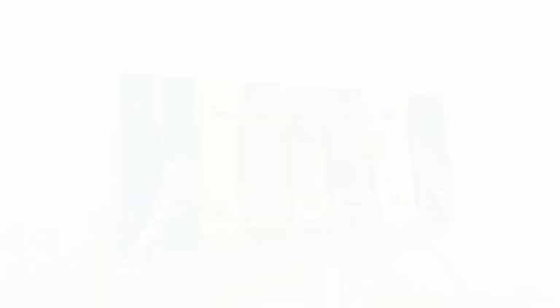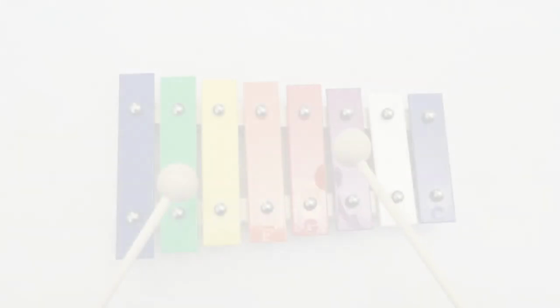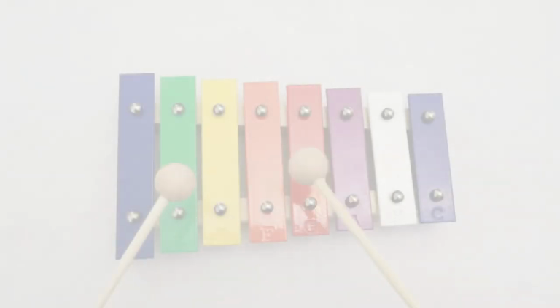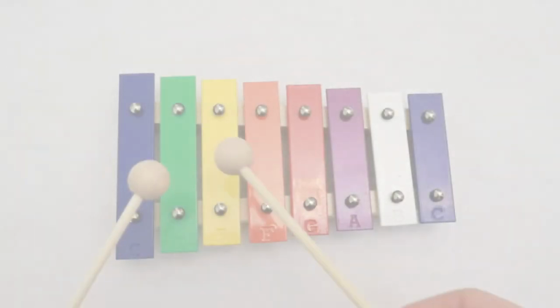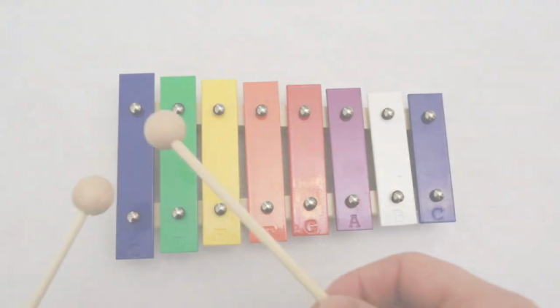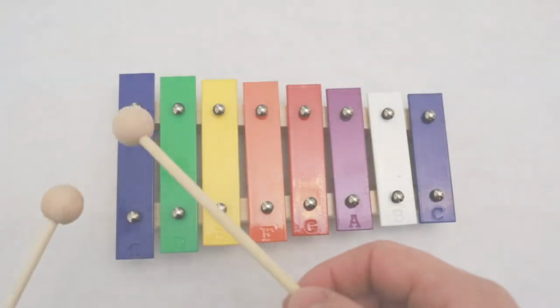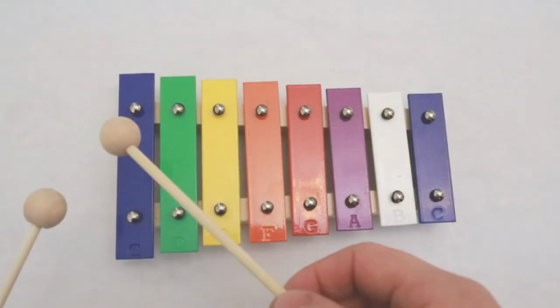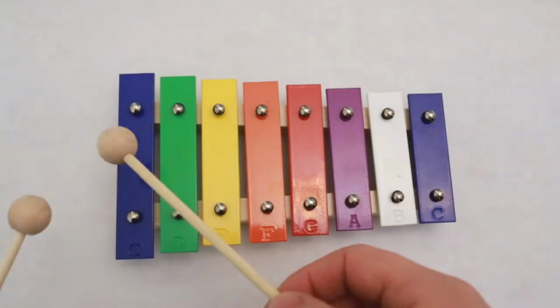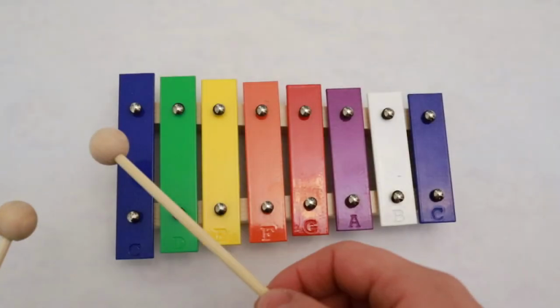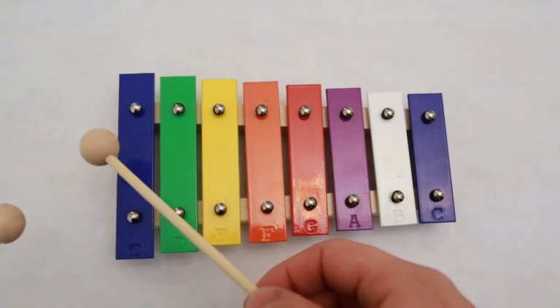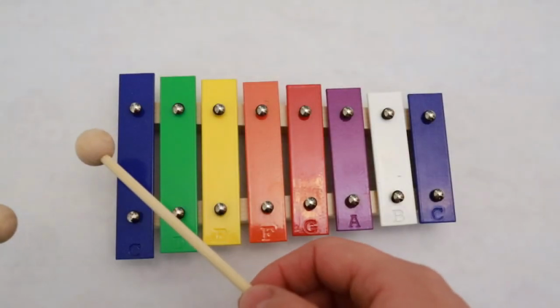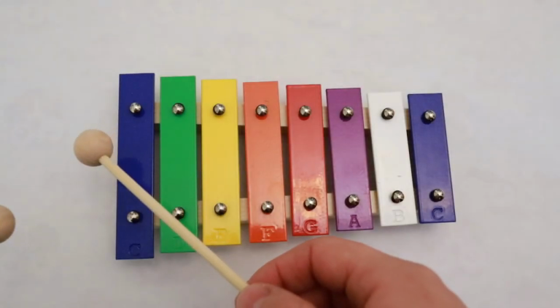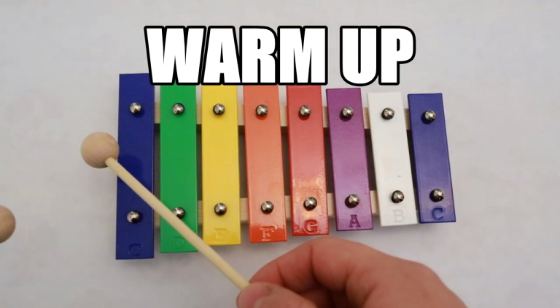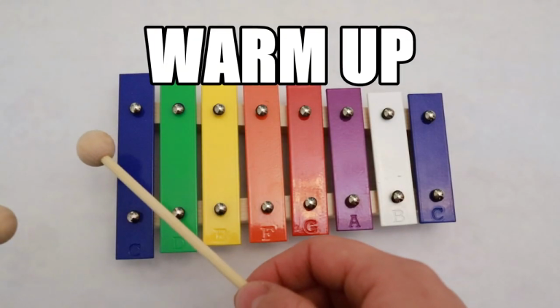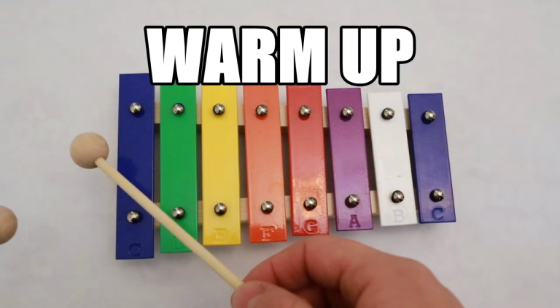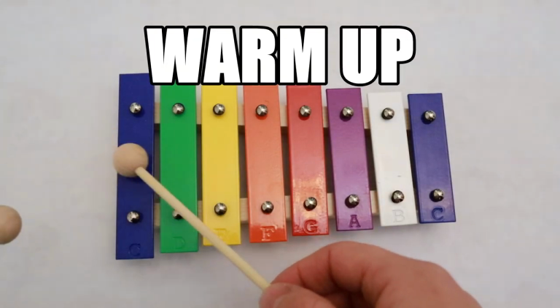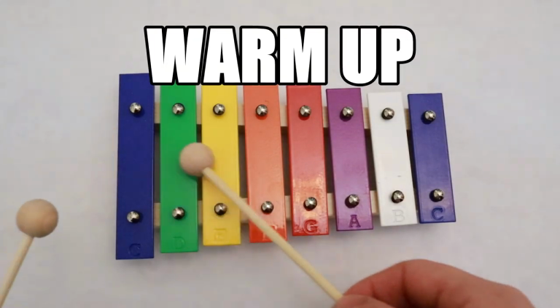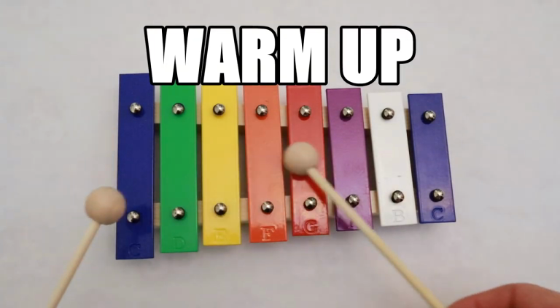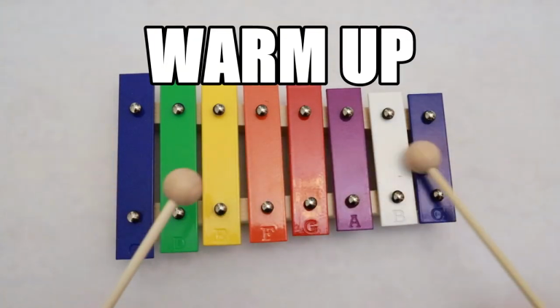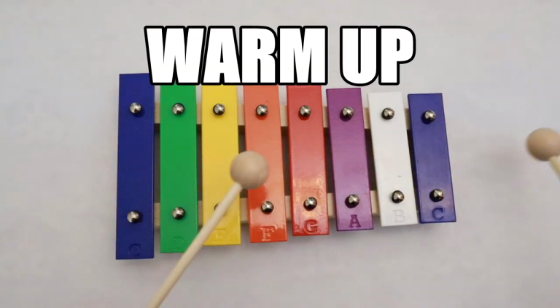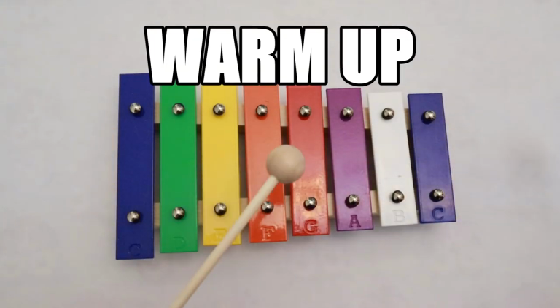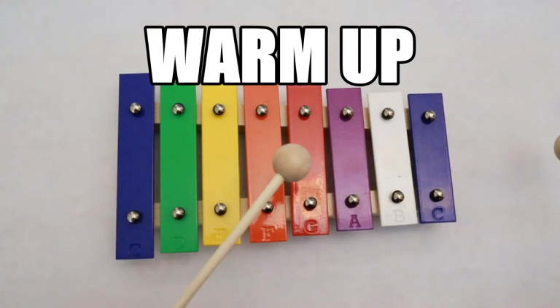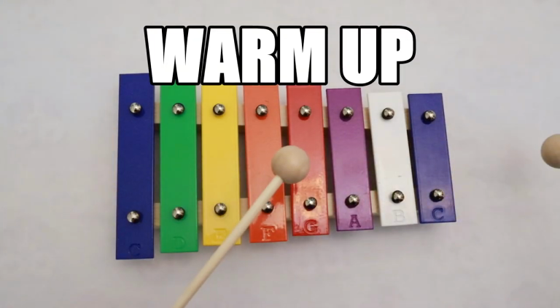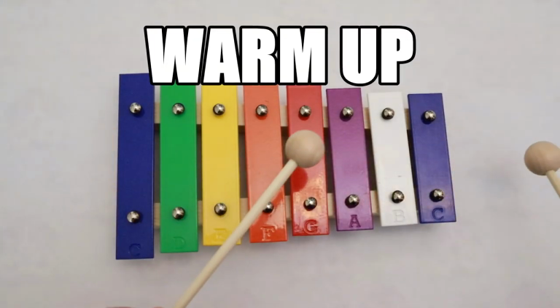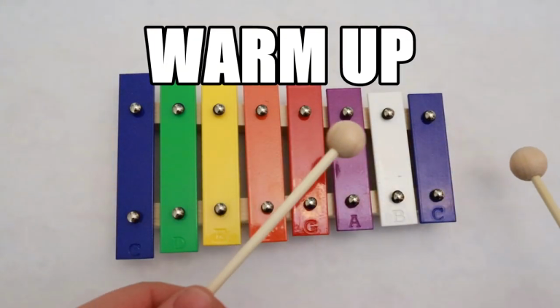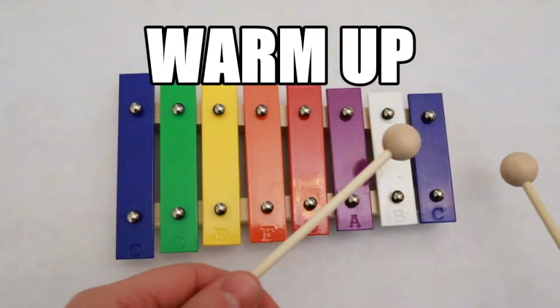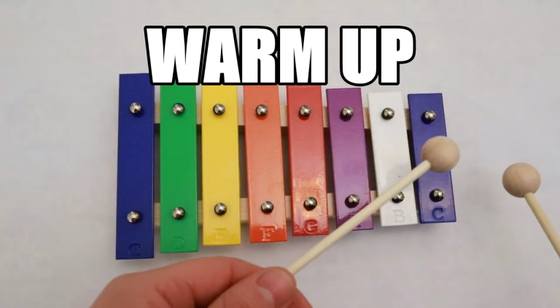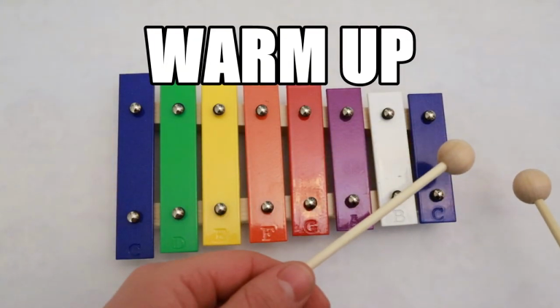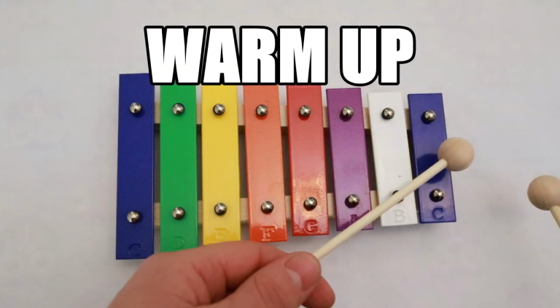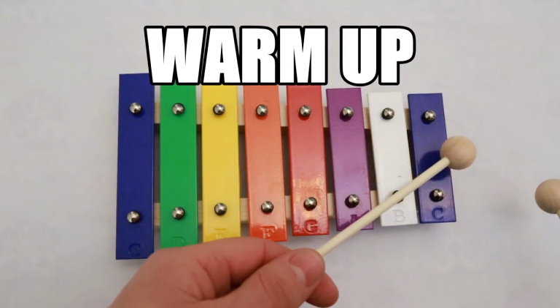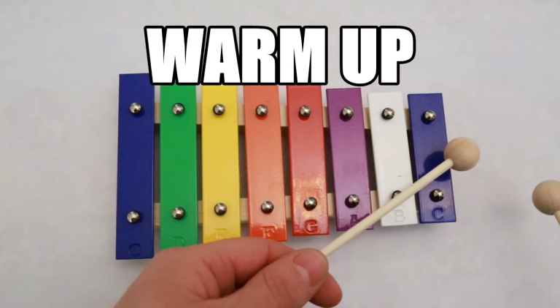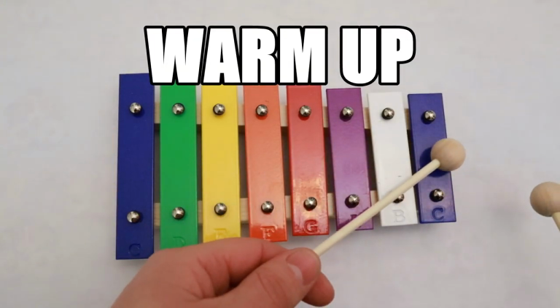Let's do our warm-up to get ready. You can play on your xylophone or your piano.